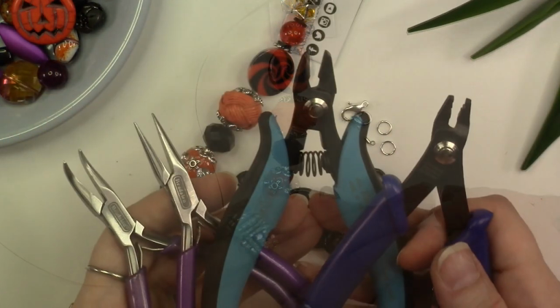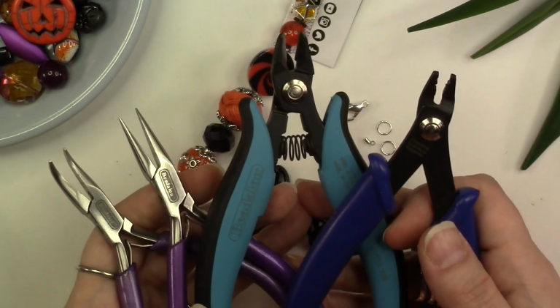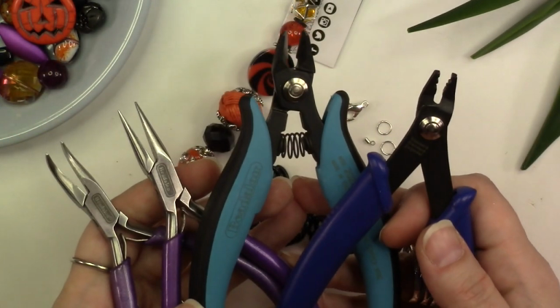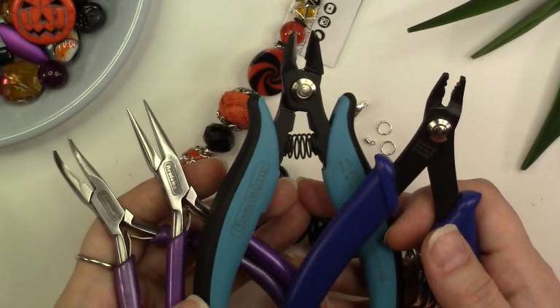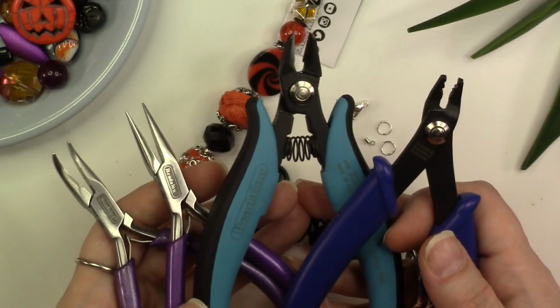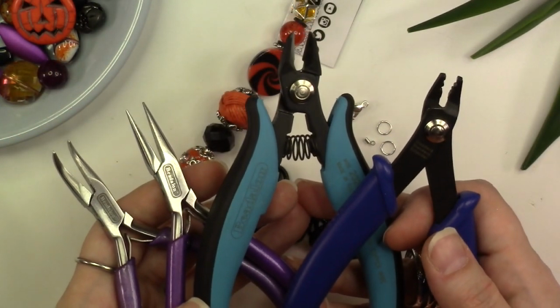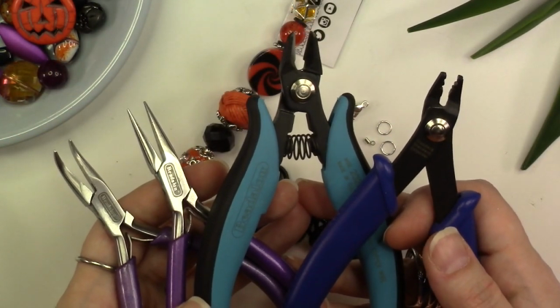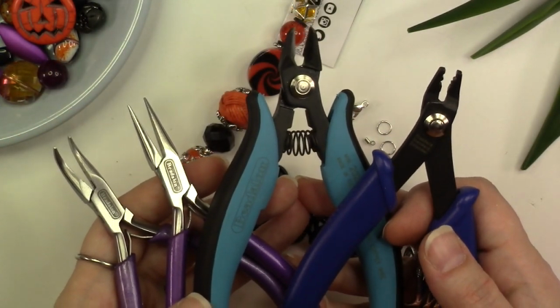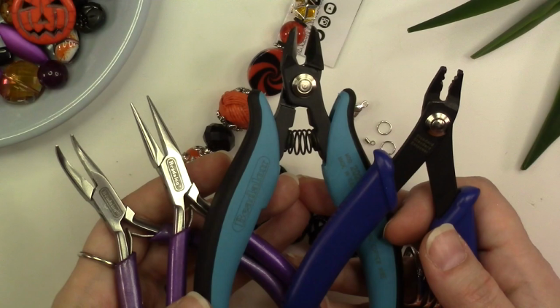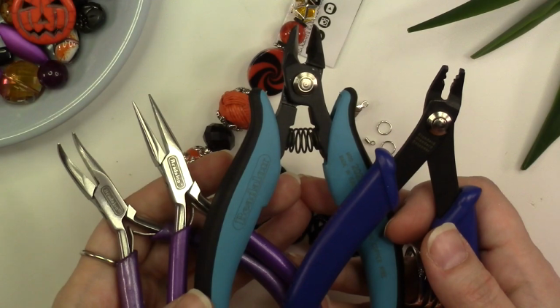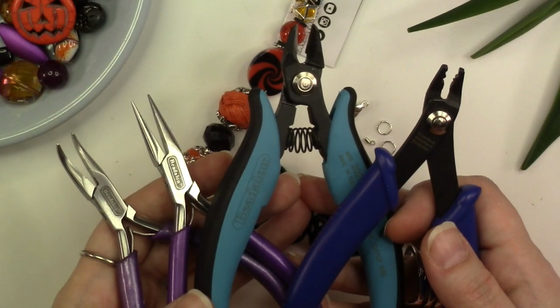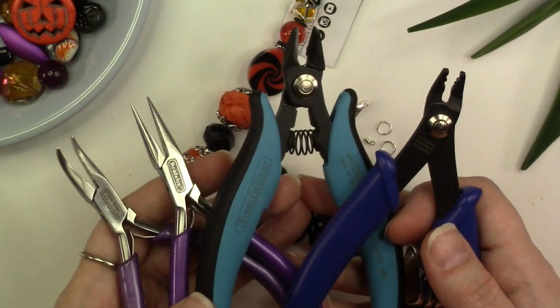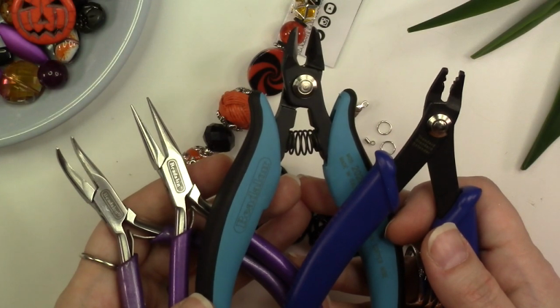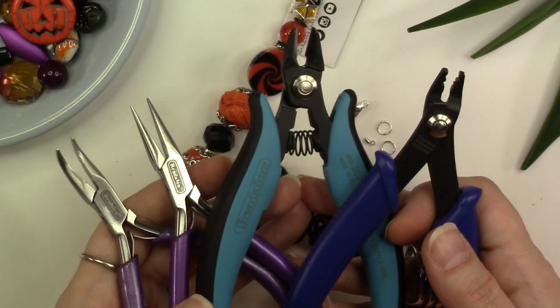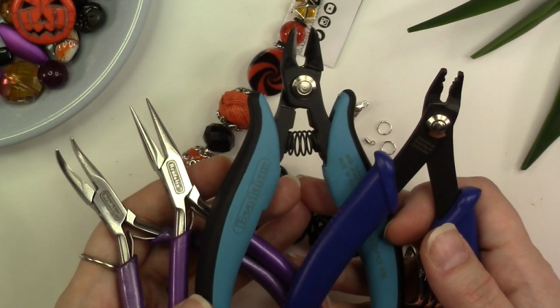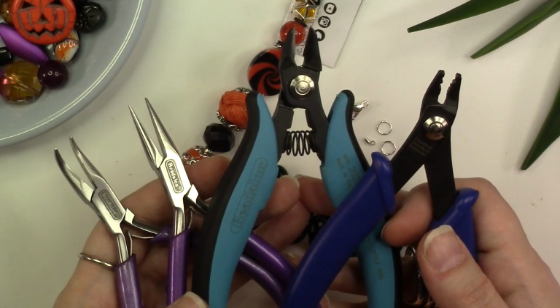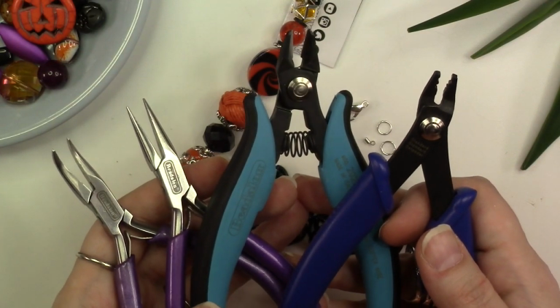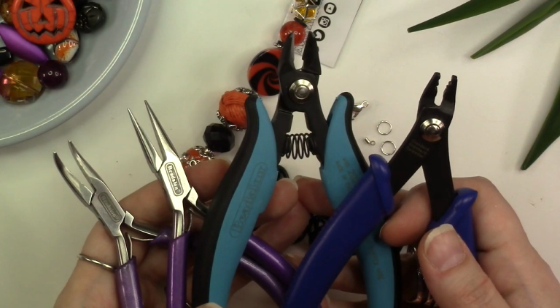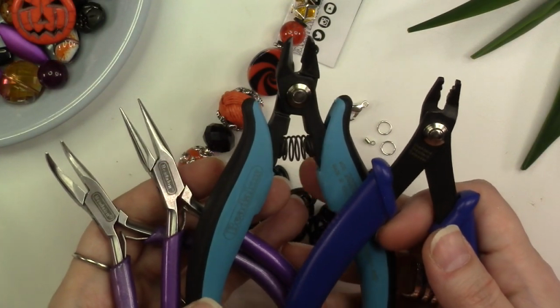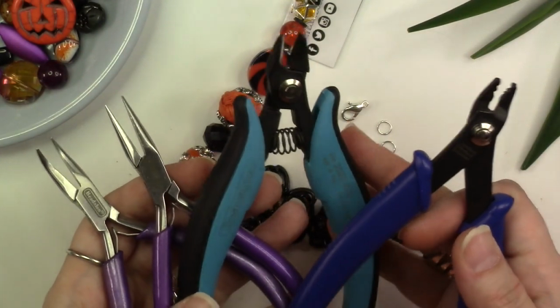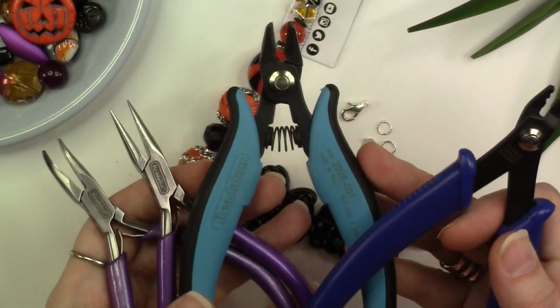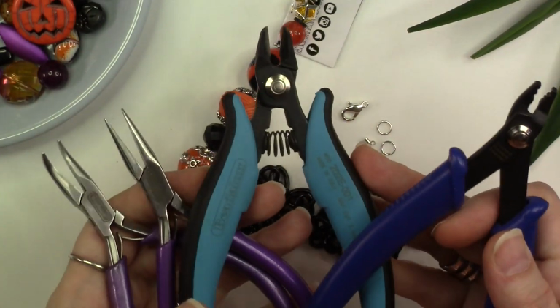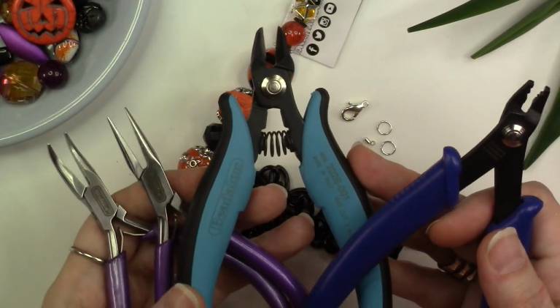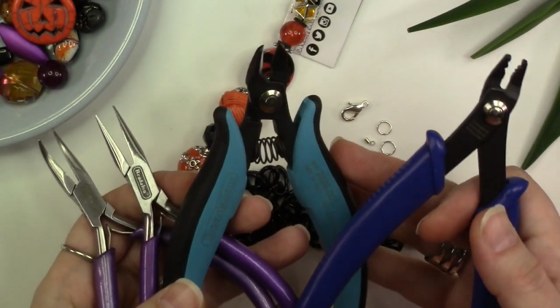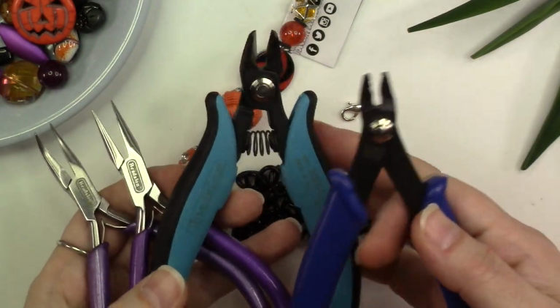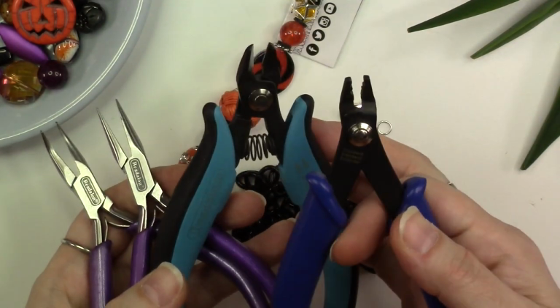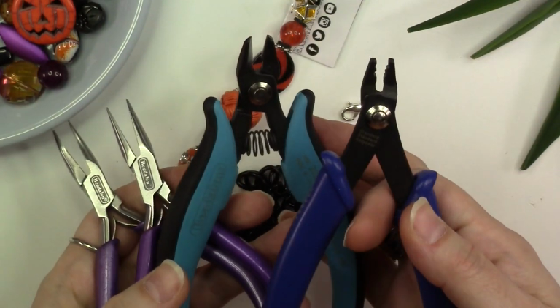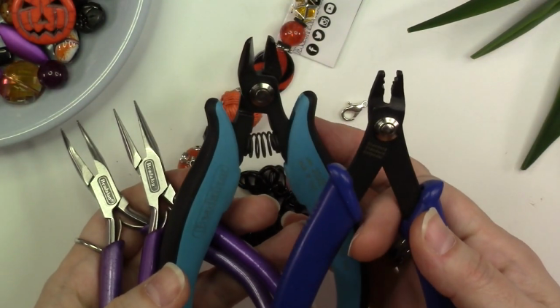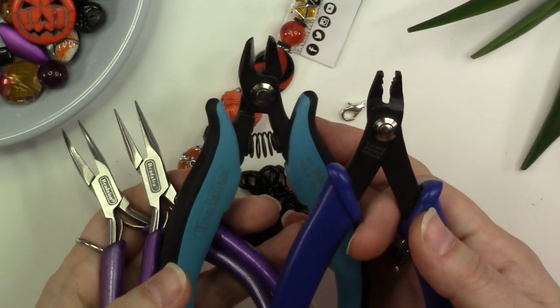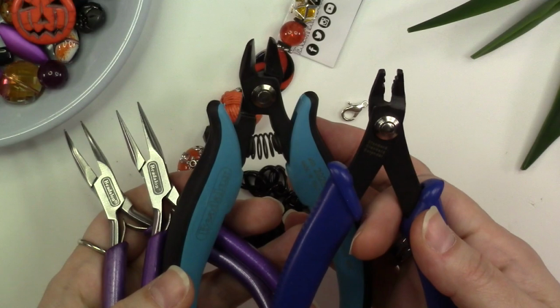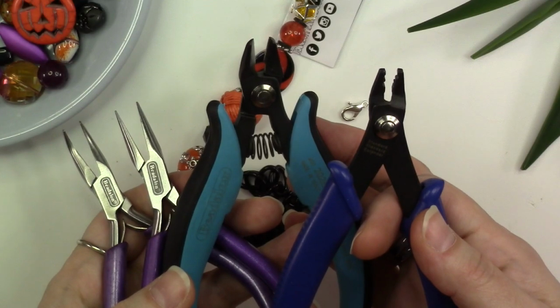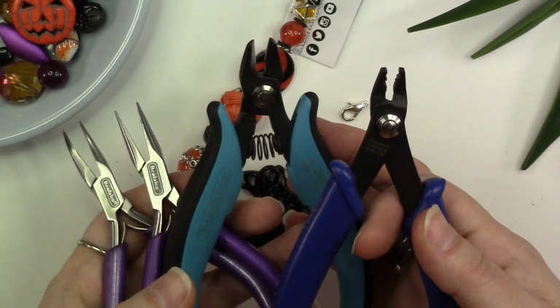The tools that you'll need for this project are two pairs of pliers for opening and closing jump rings. You'll need a cutter tool as well as your standard crimper tool.